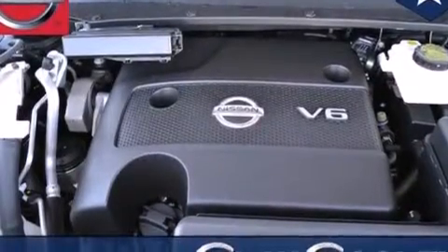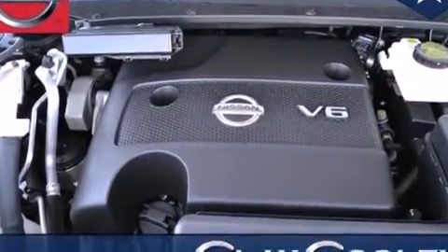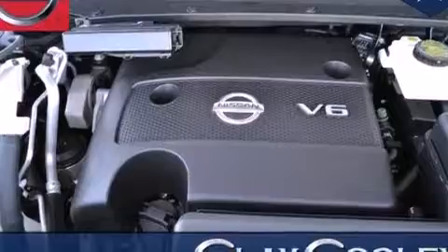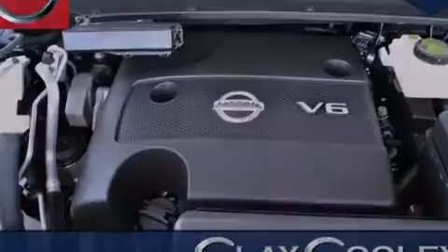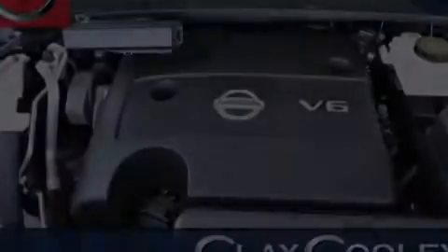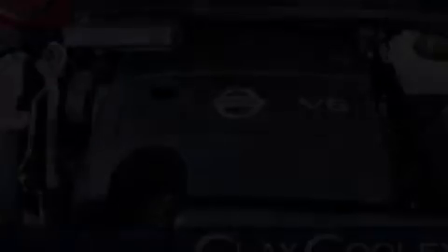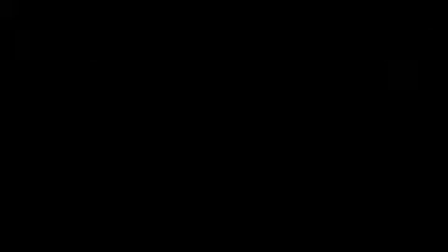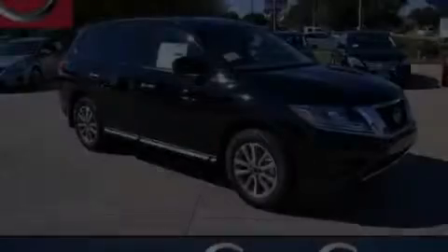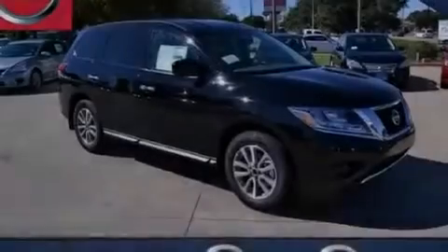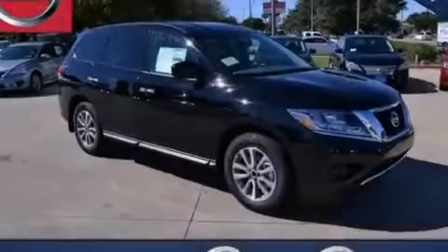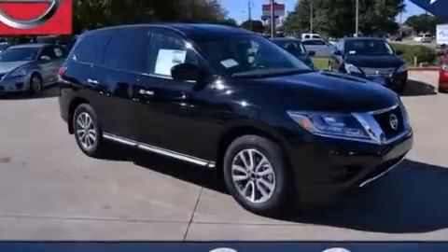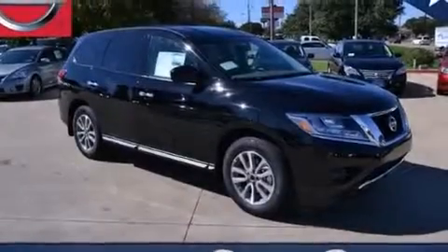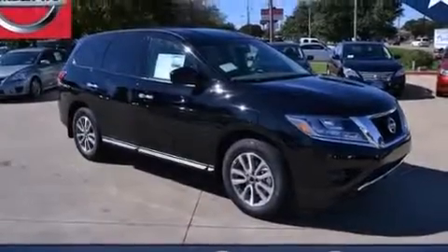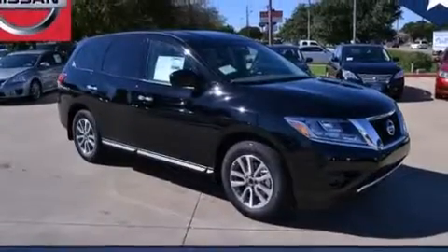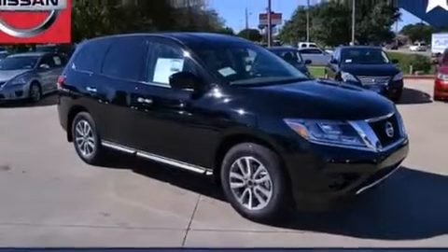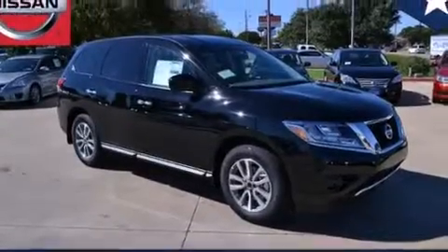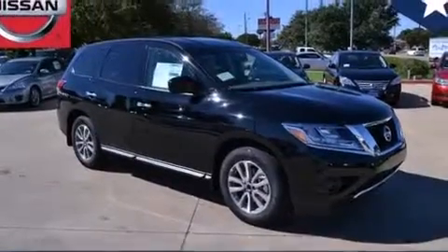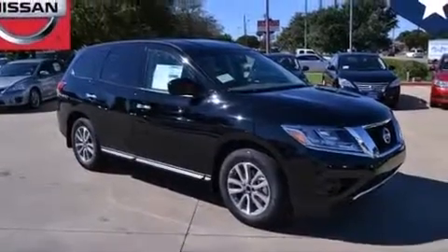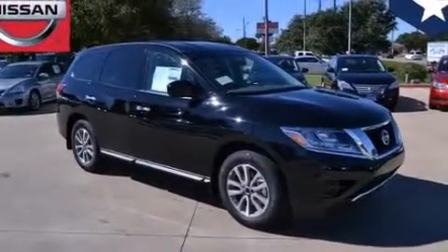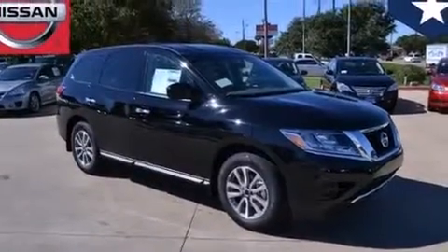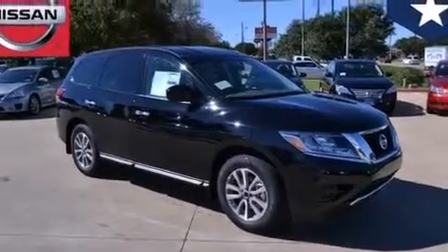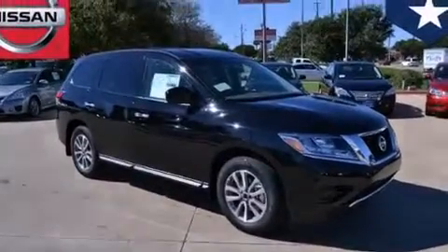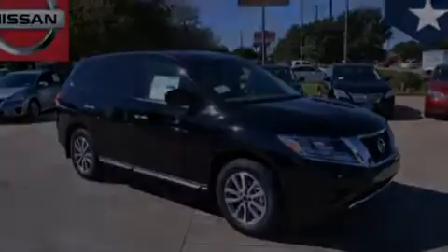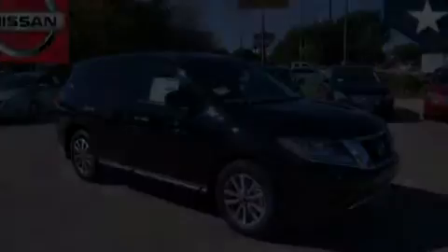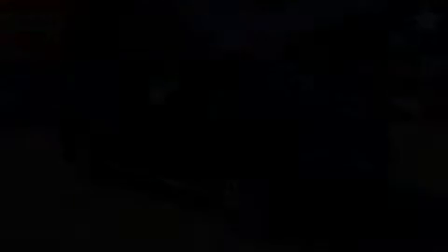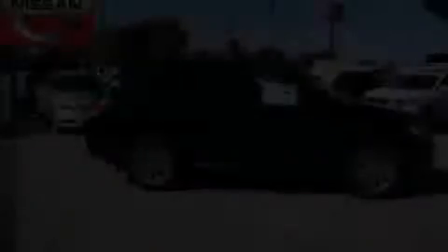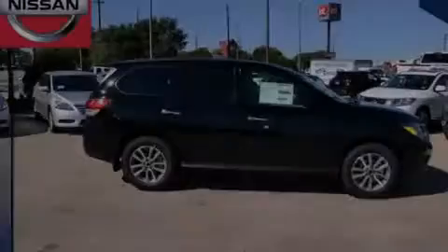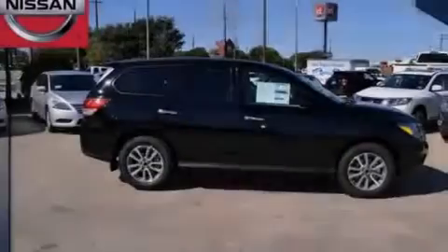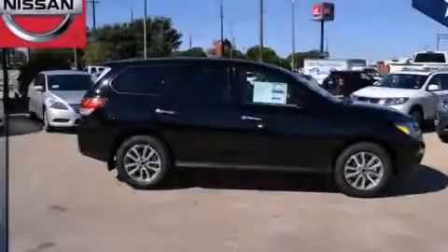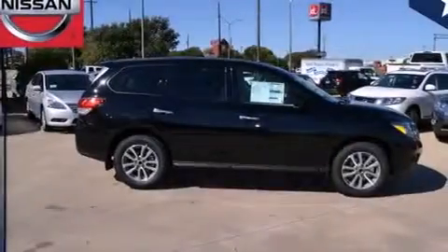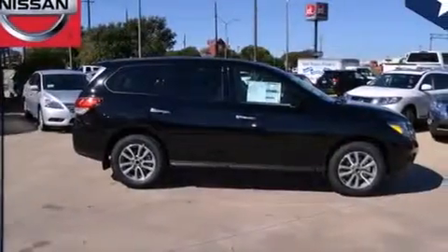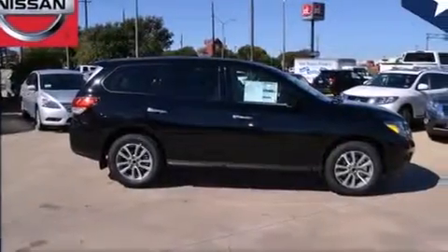Additional features include an external temperature display, four-wheel disc brakes with ABS, keyless entry, and a power rear liftgate that can open and close at the push of a button.